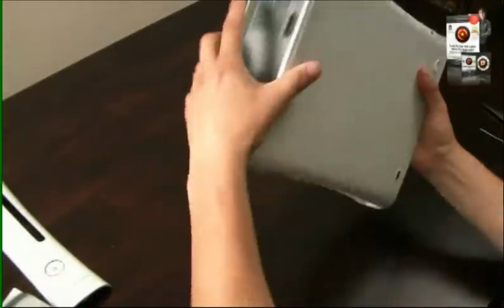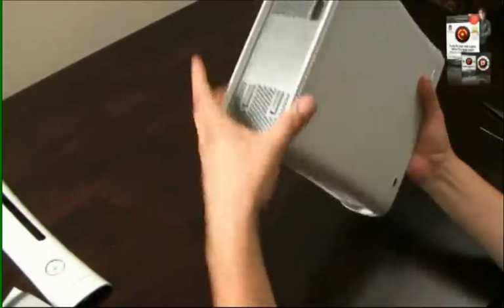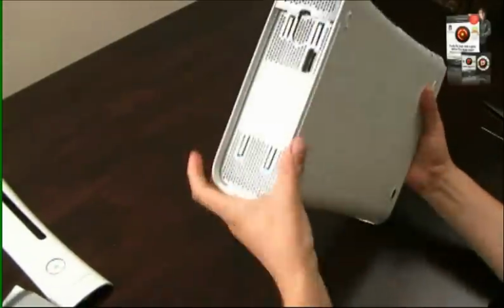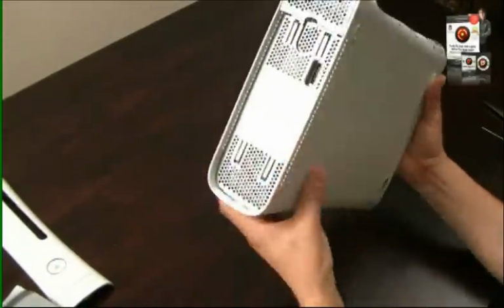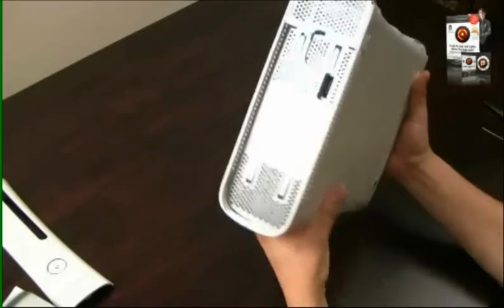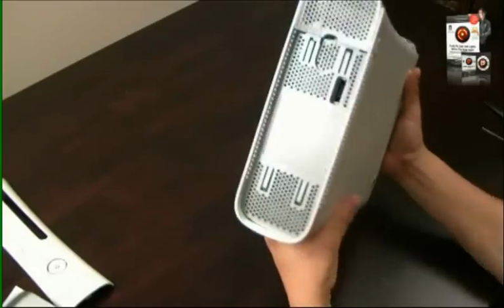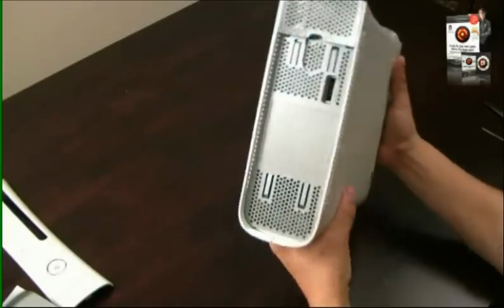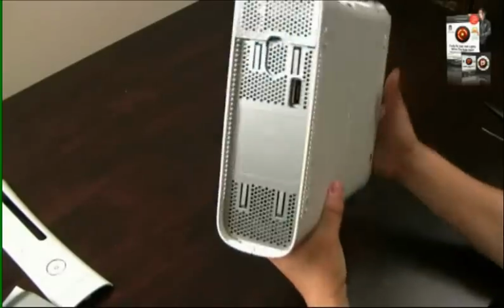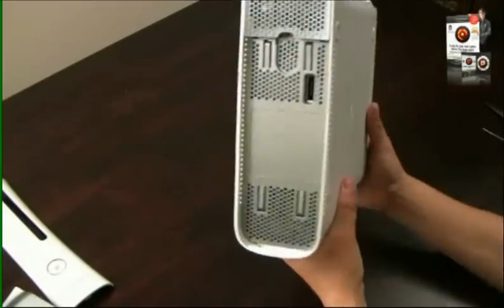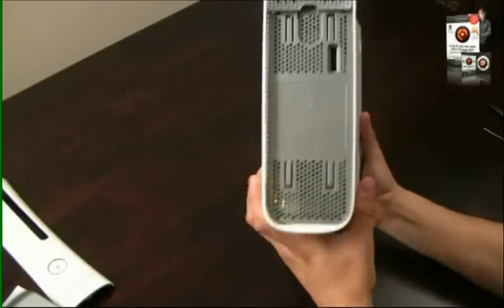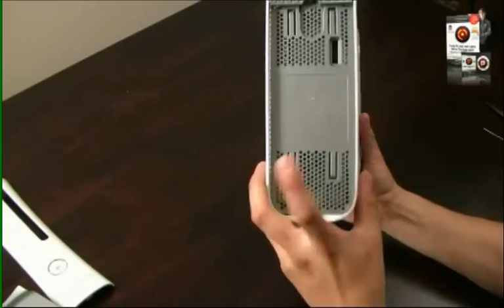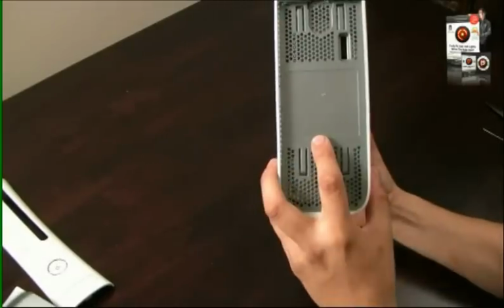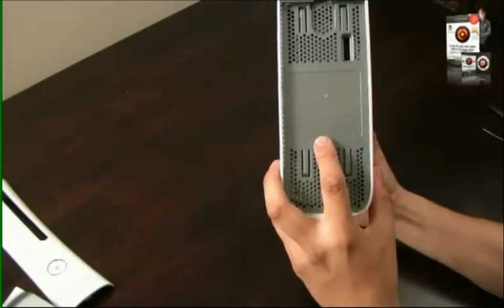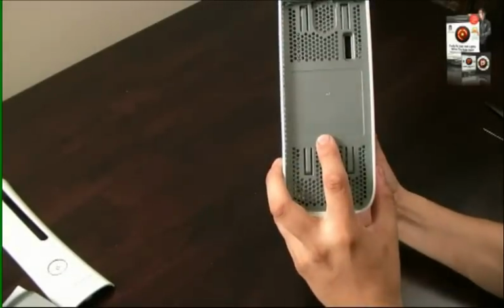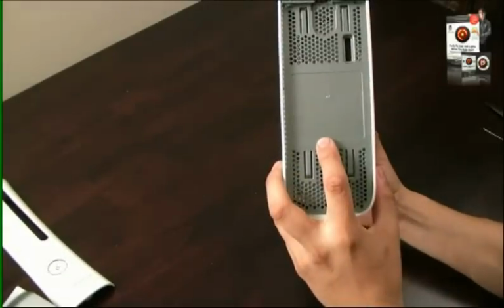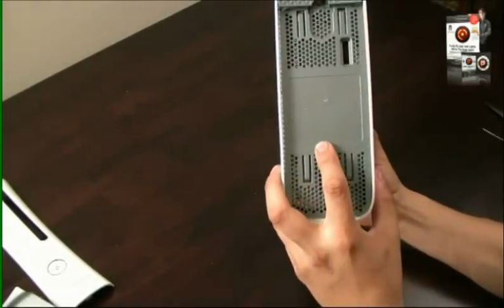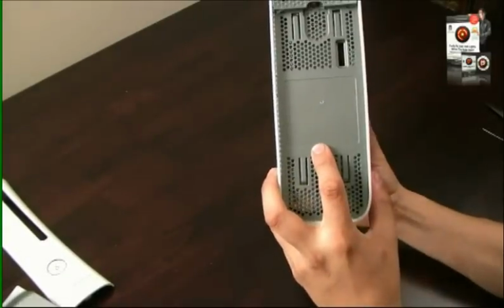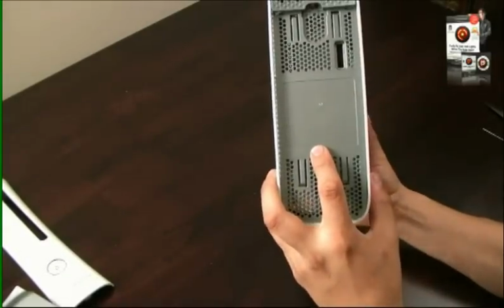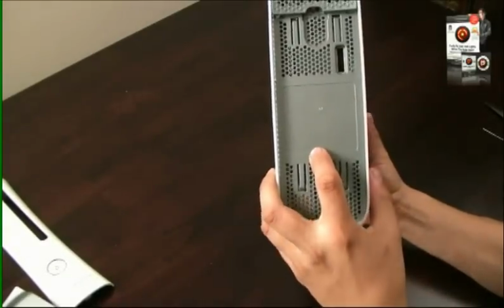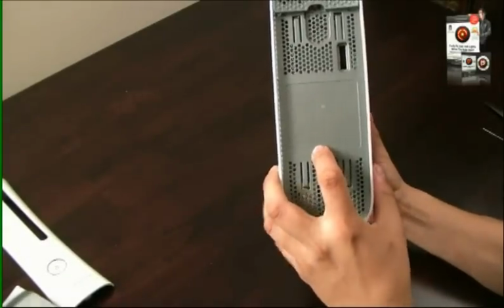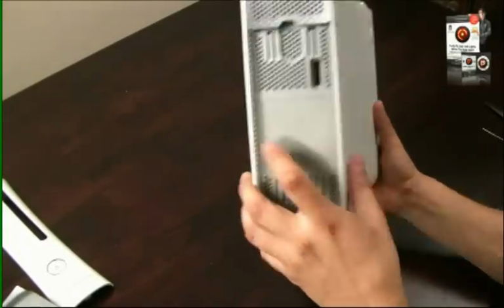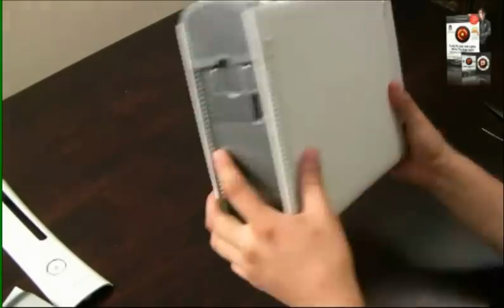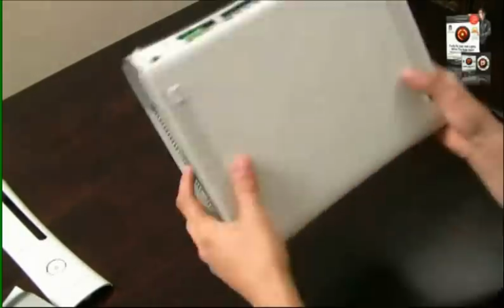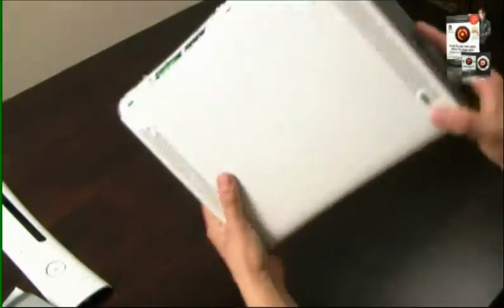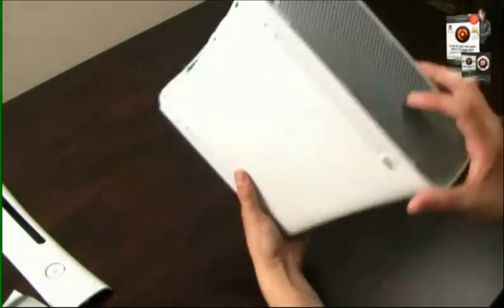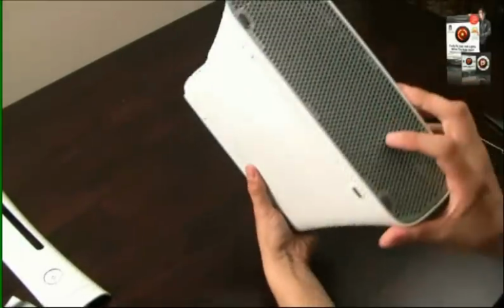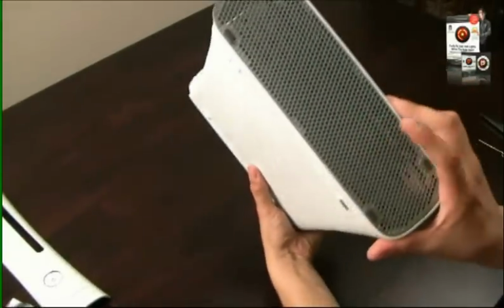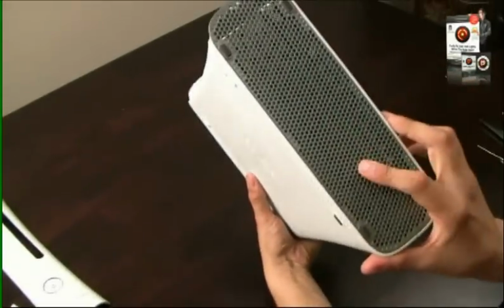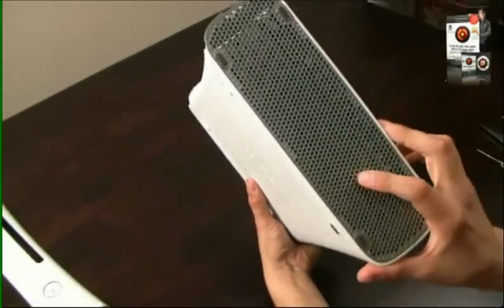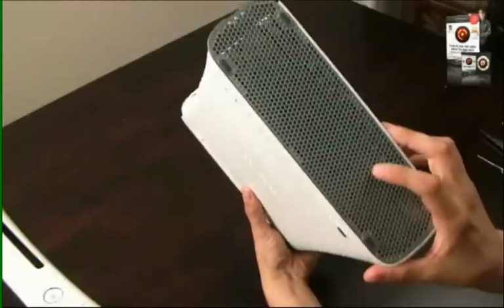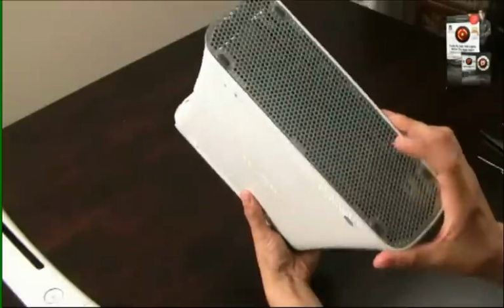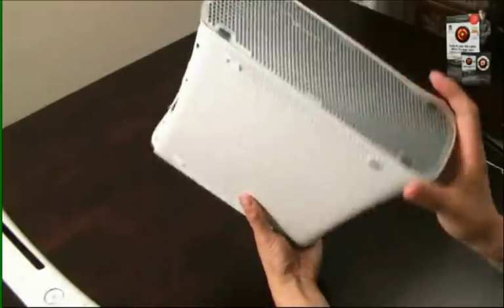Next, we're going to be removing these side panels. There's one here and there's one here.